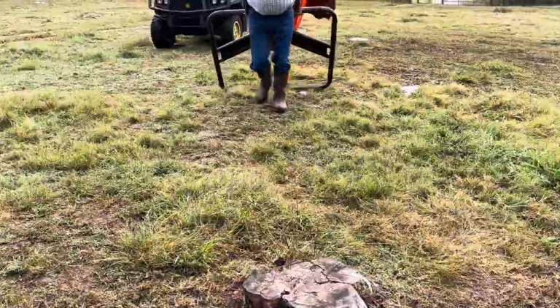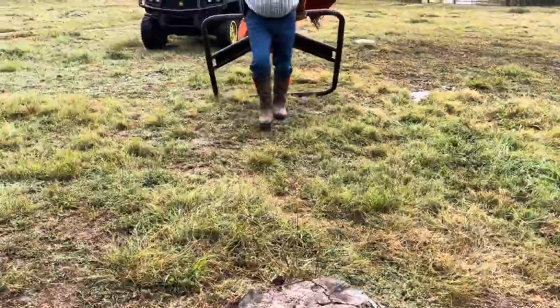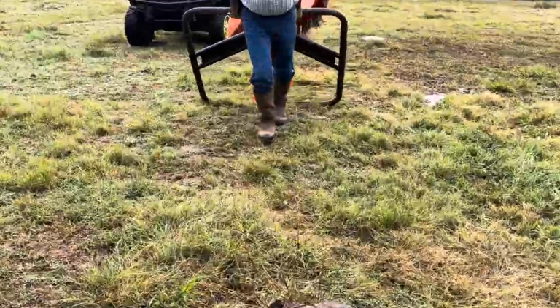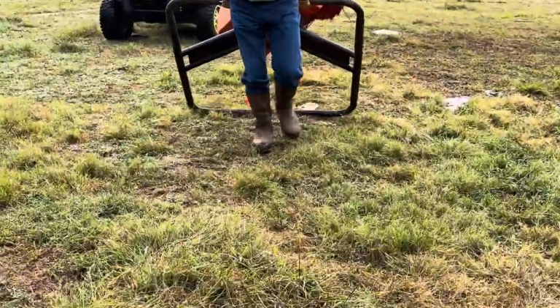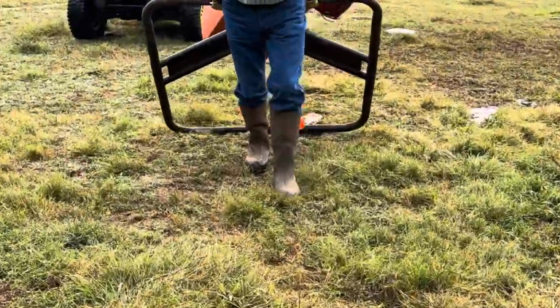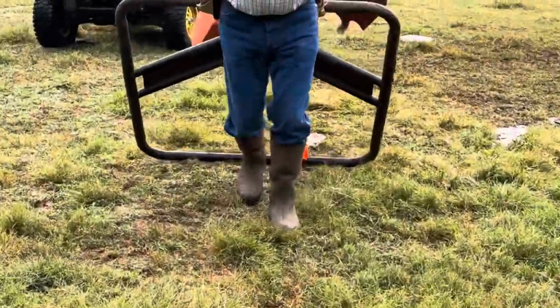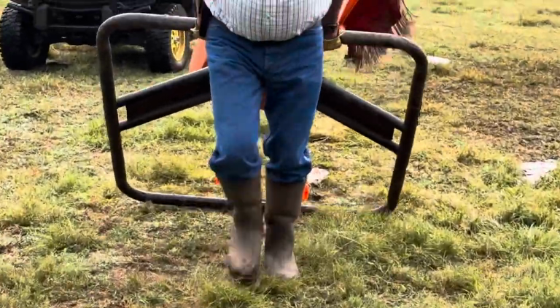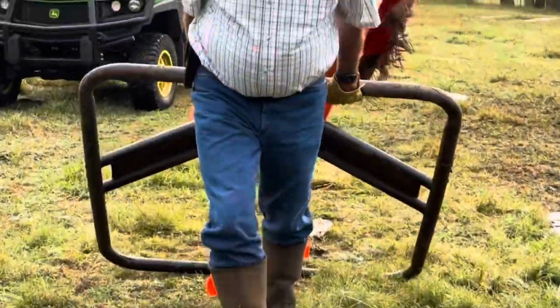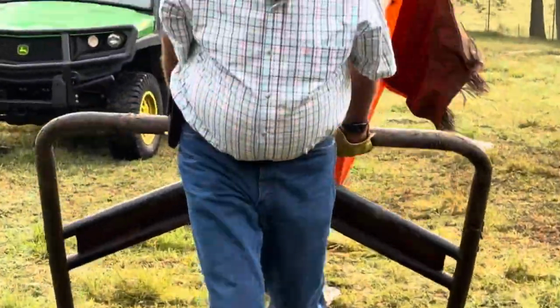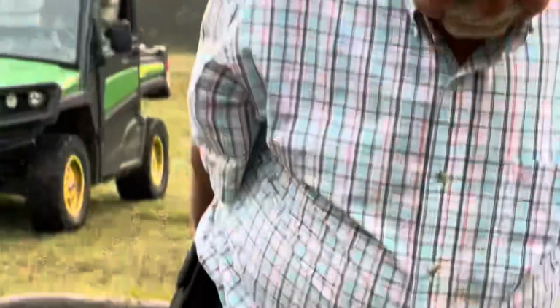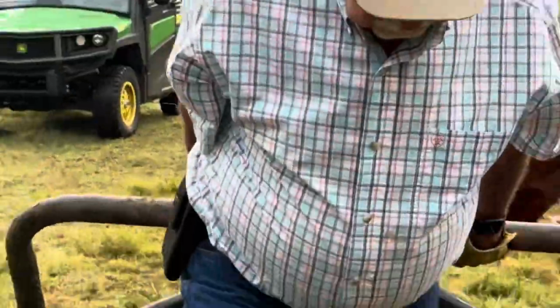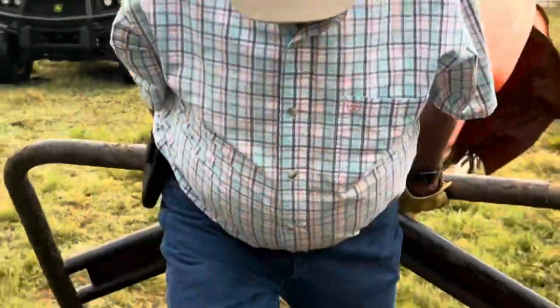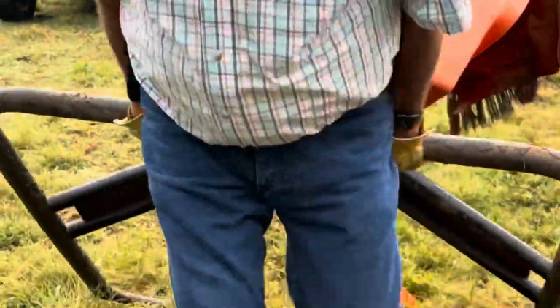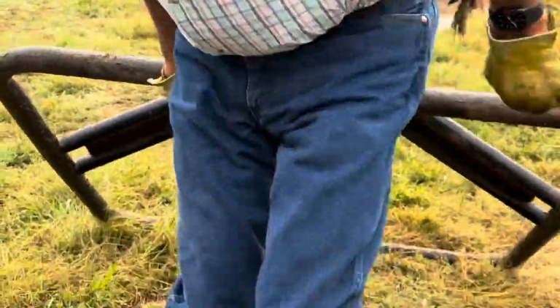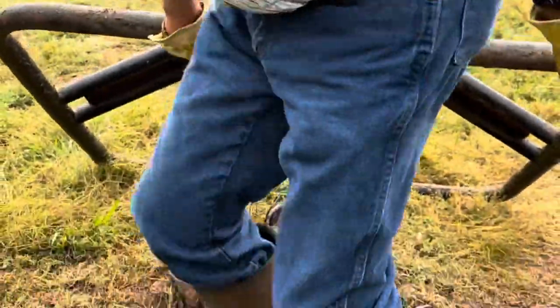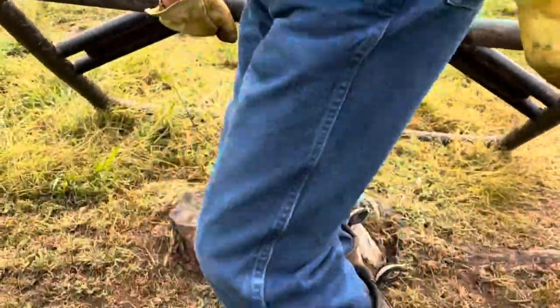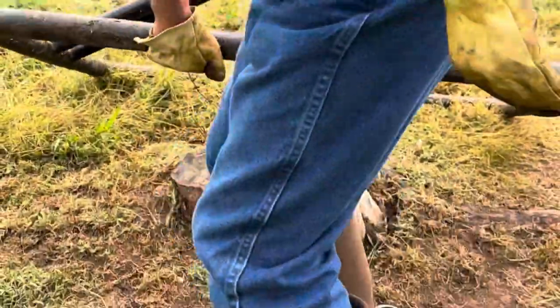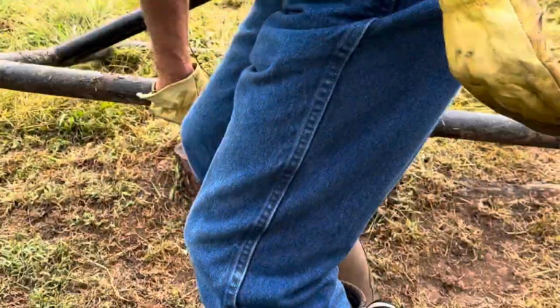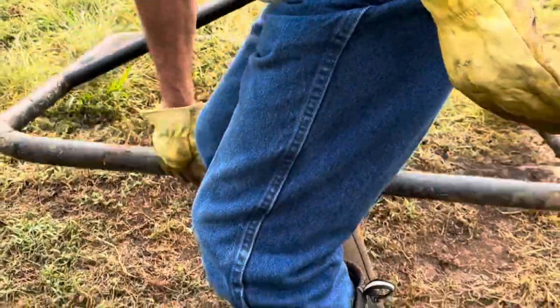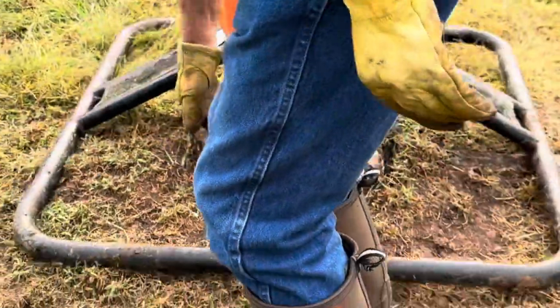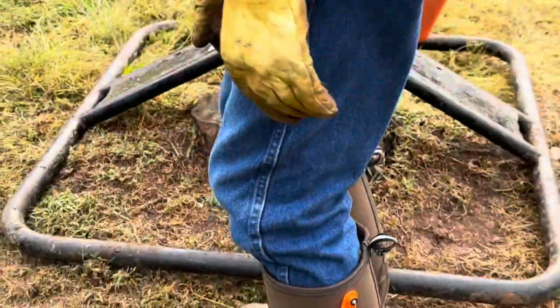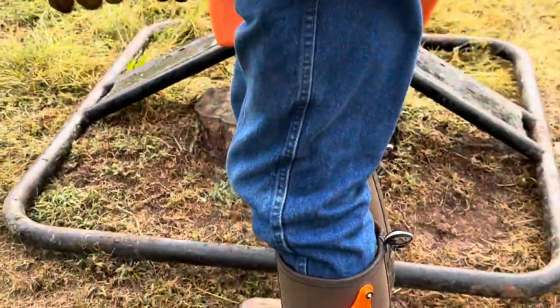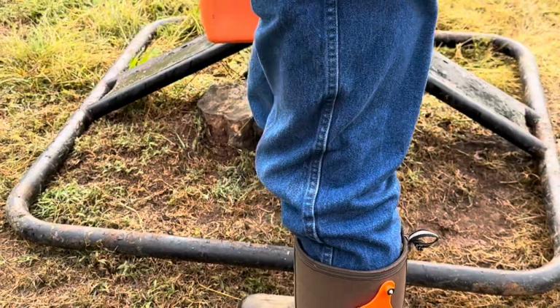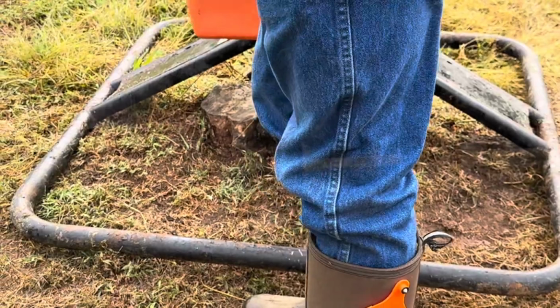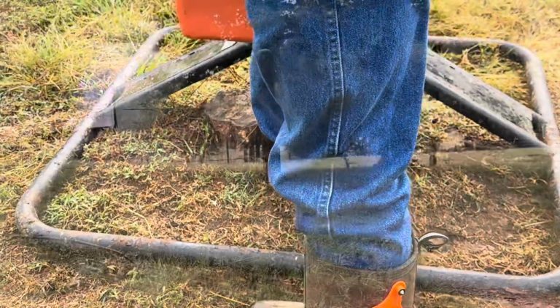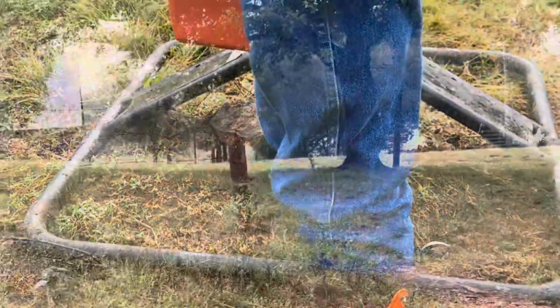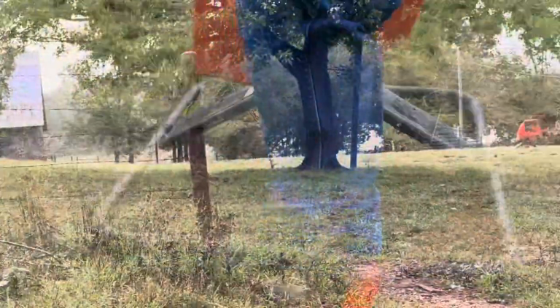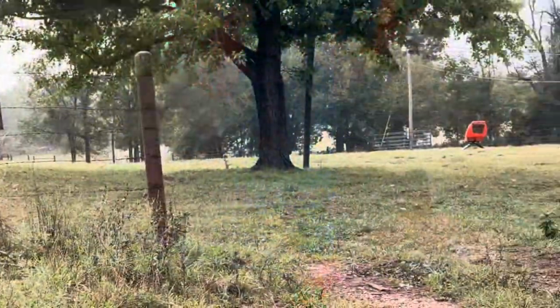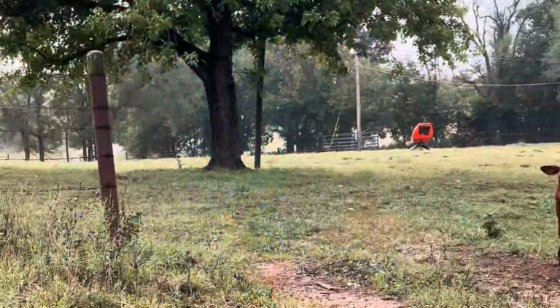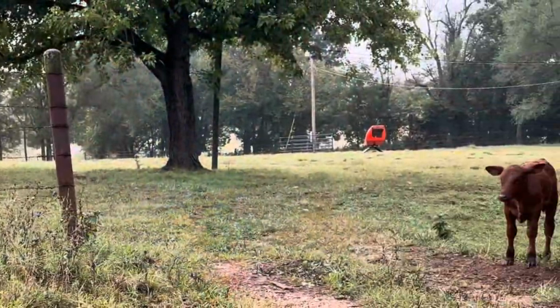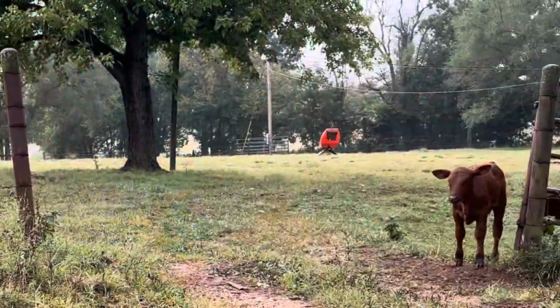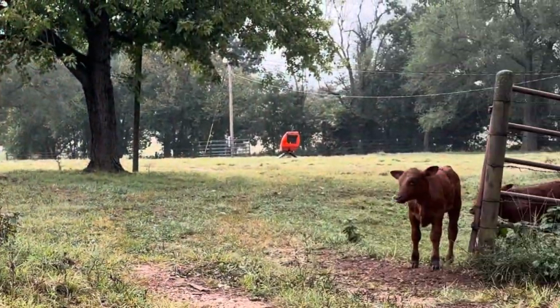I had hoped that placing this mineral feeder over the top of a stump would help keep it in place. It didn't.